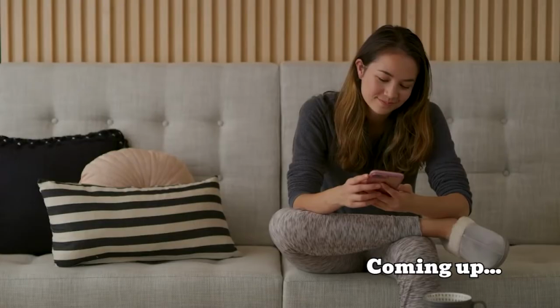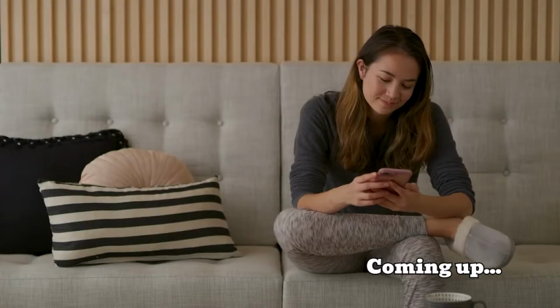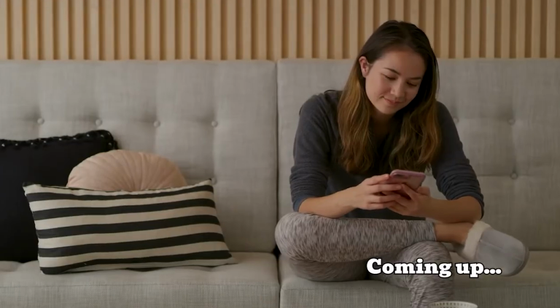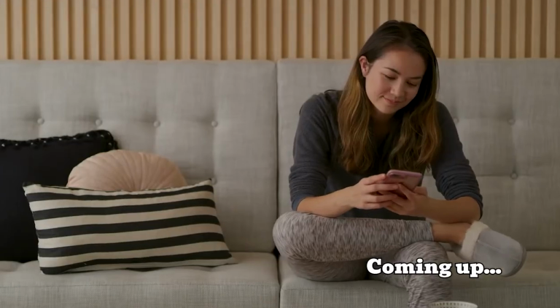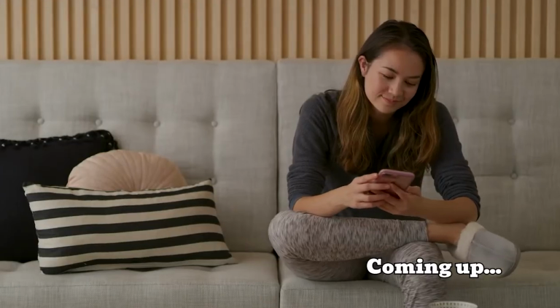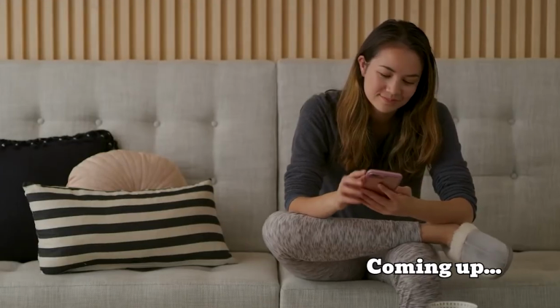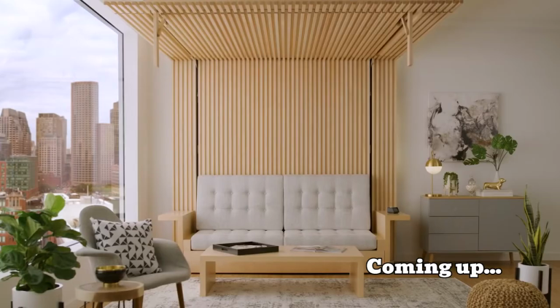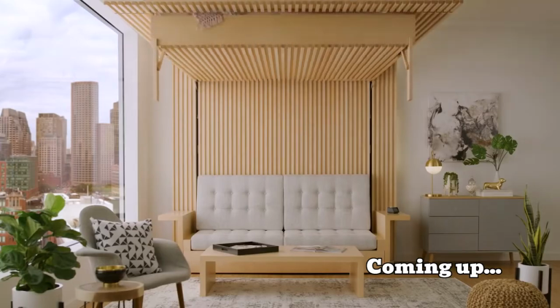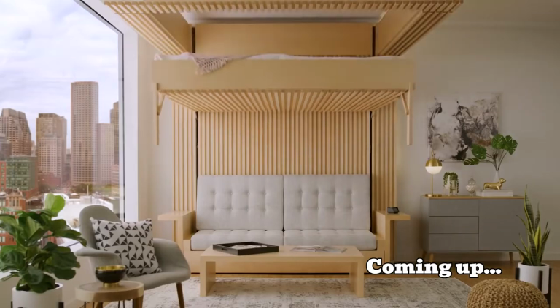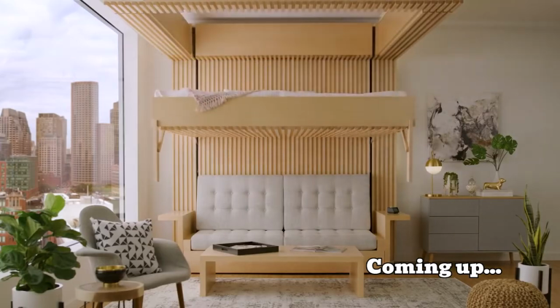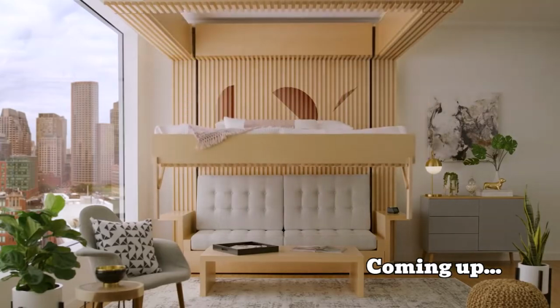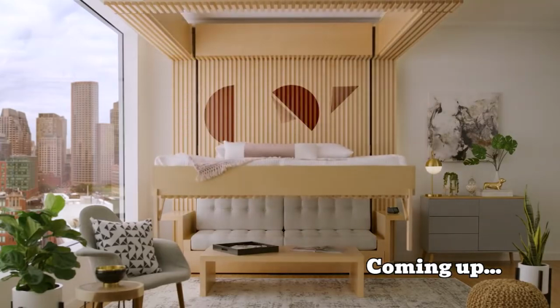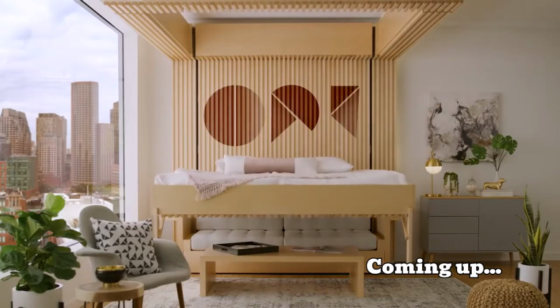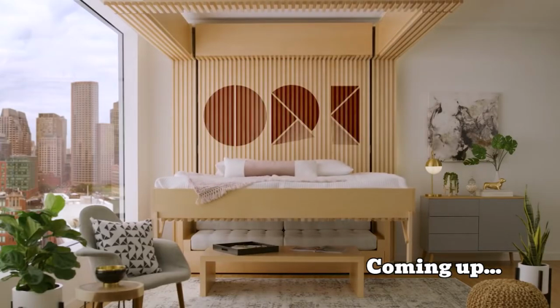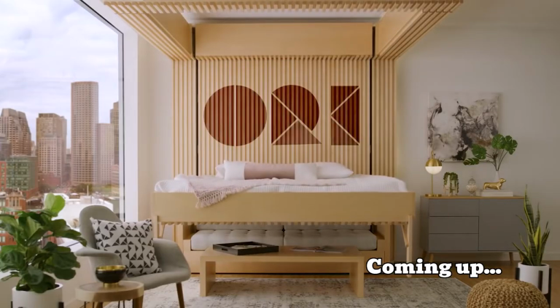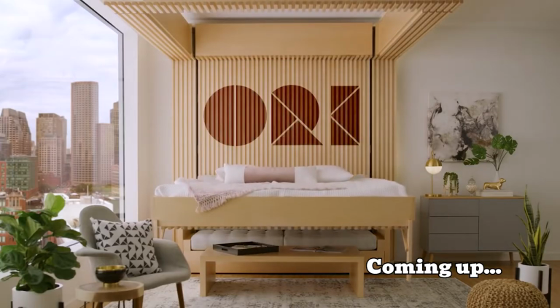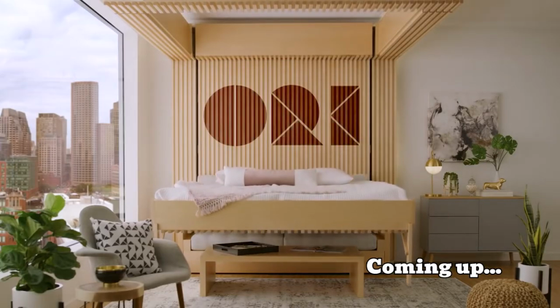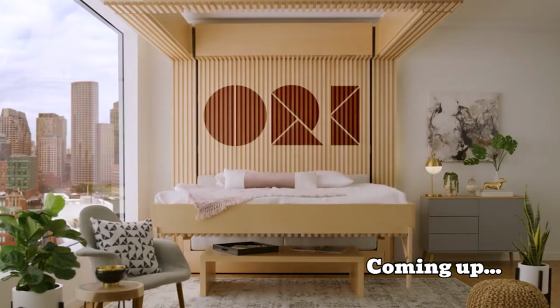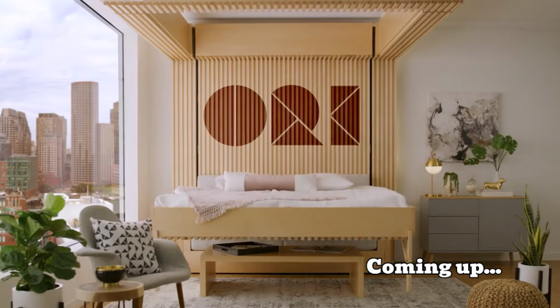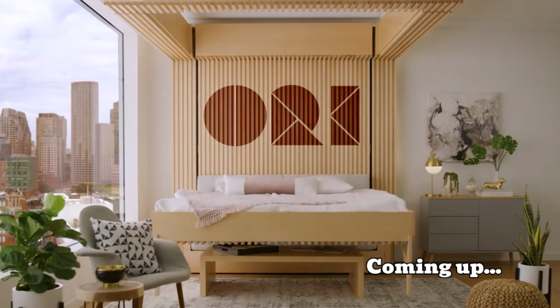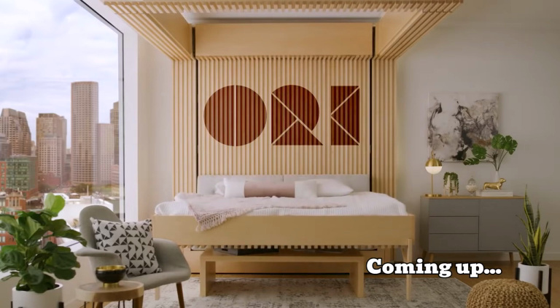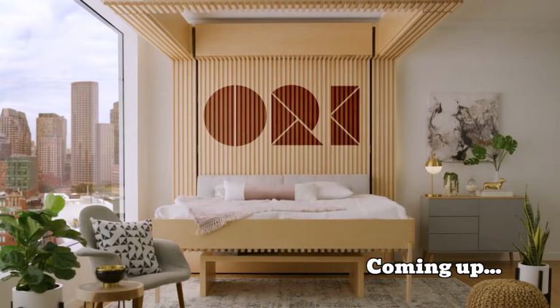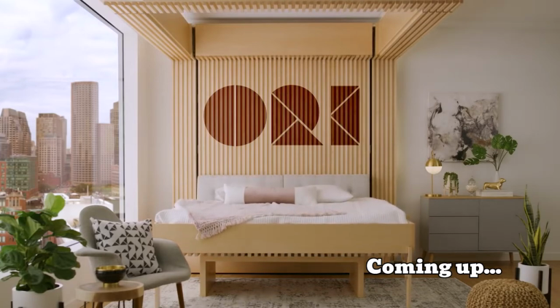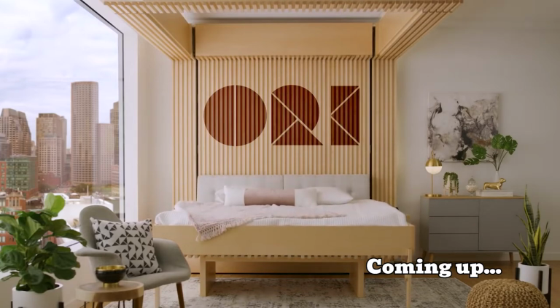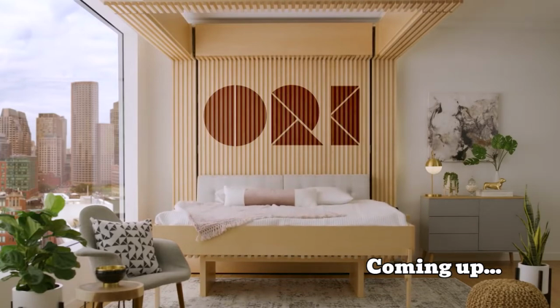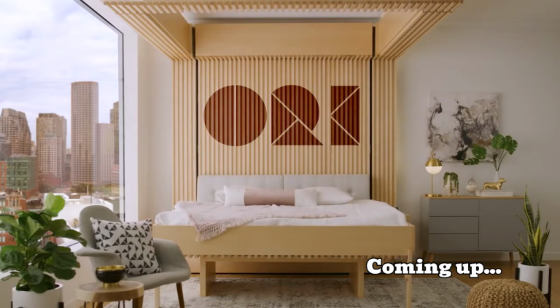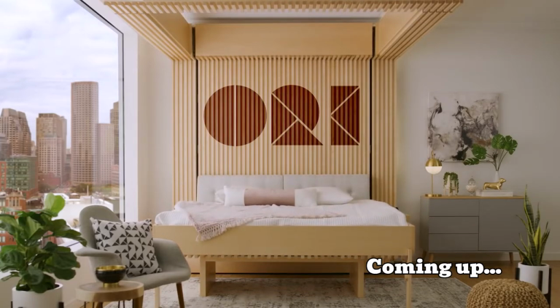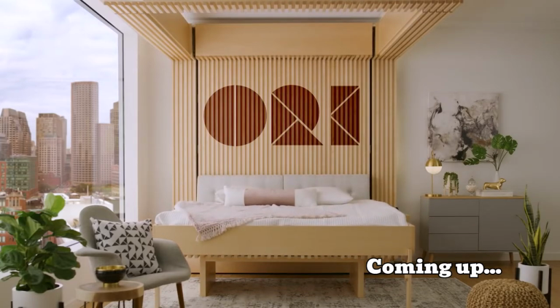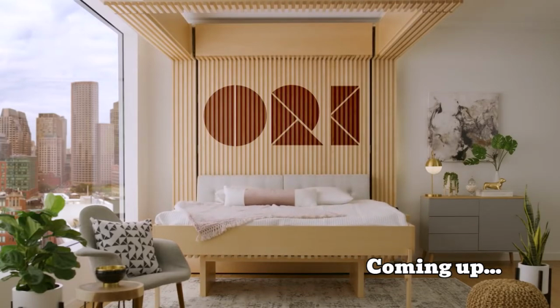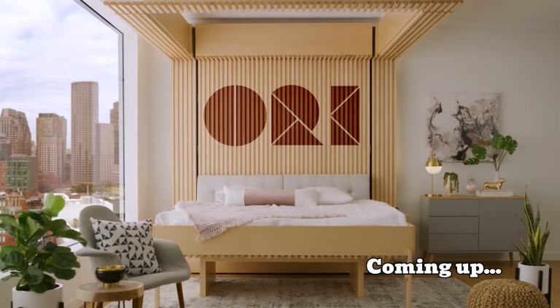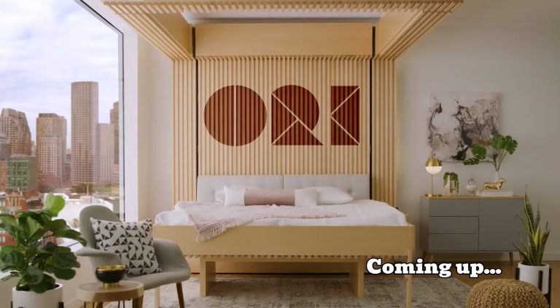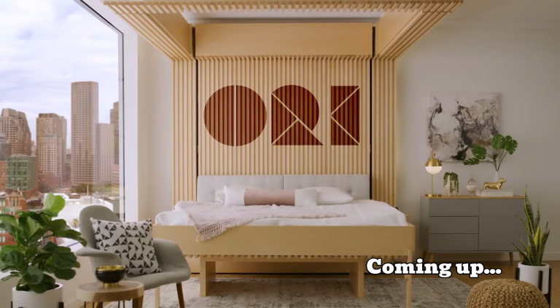In this case, that should be a sofa you can turn into a bed or vice versa. Here are some of the coolest gadgets you can have a look at.